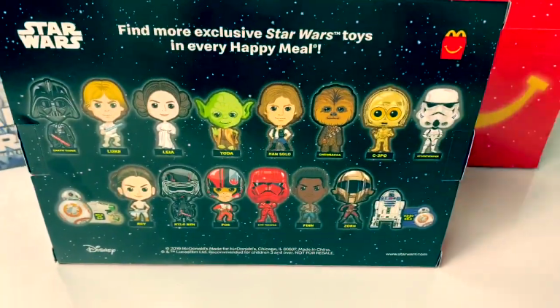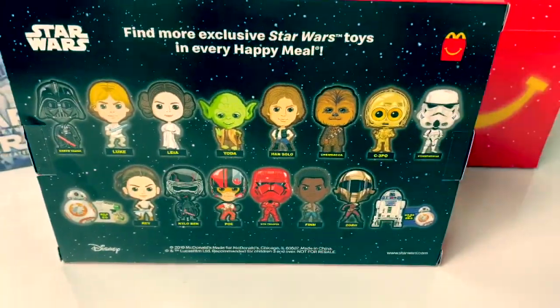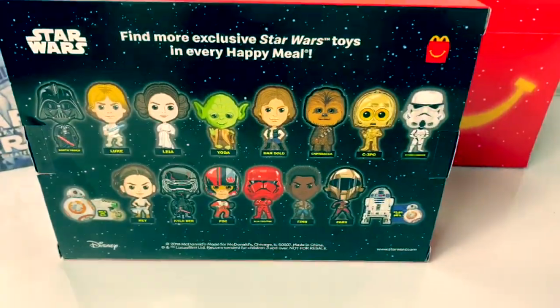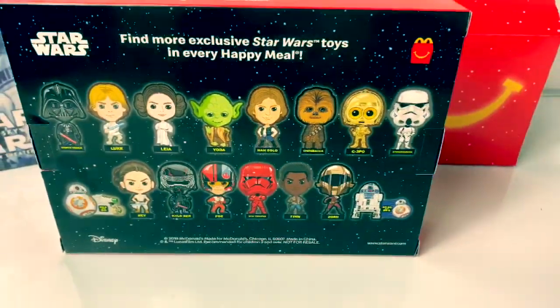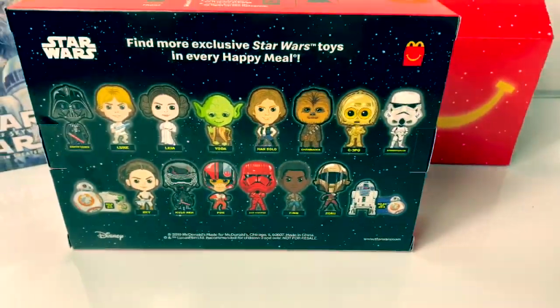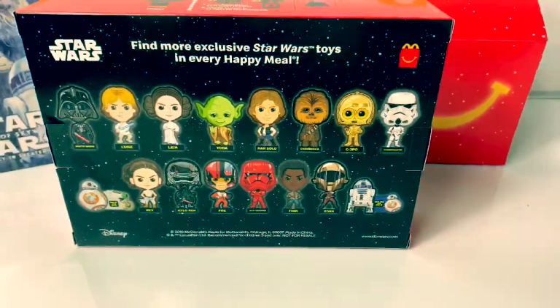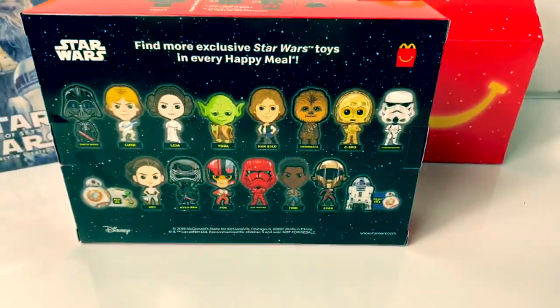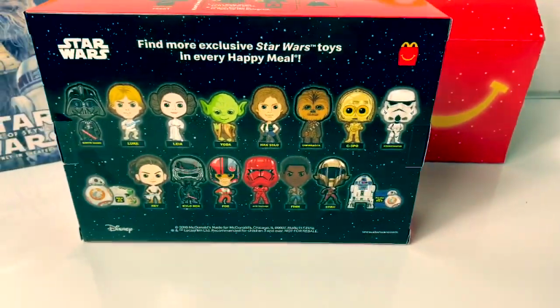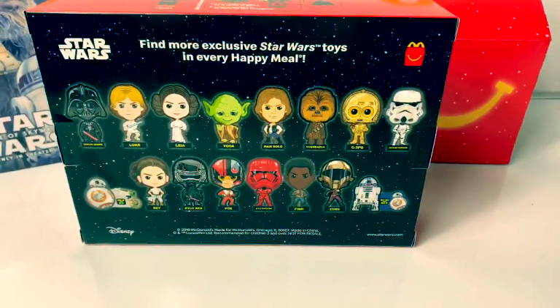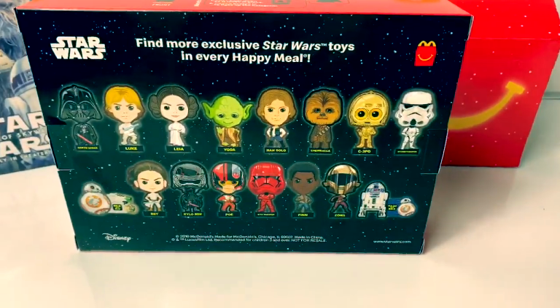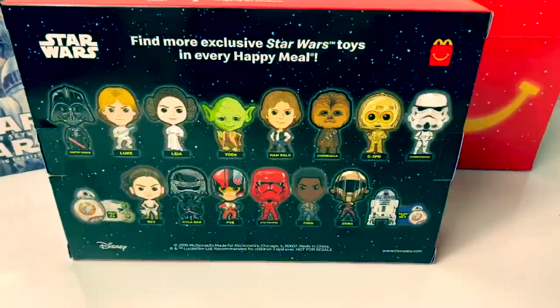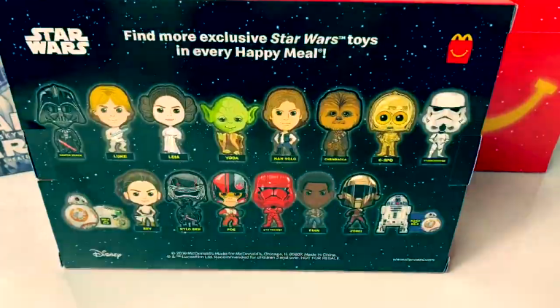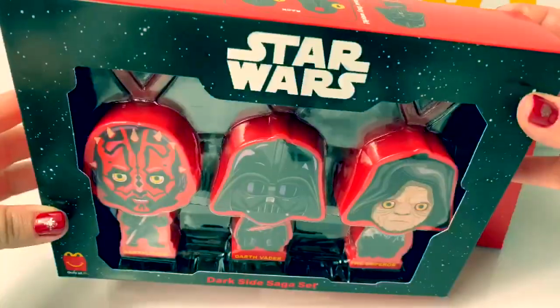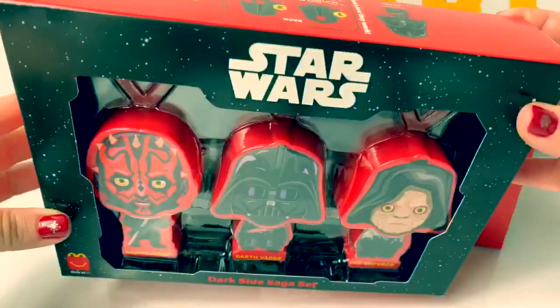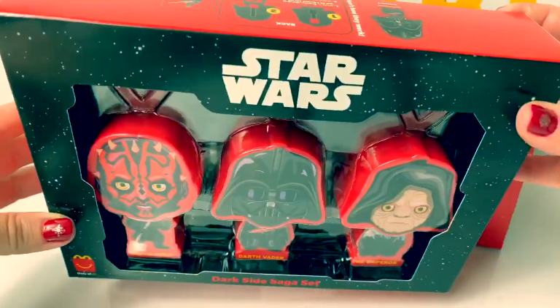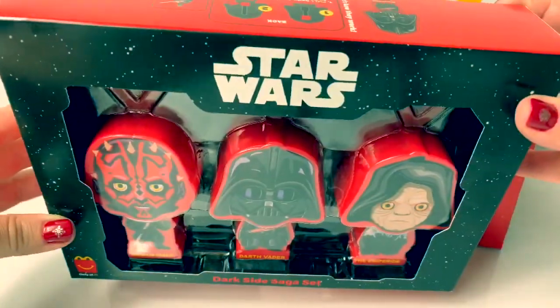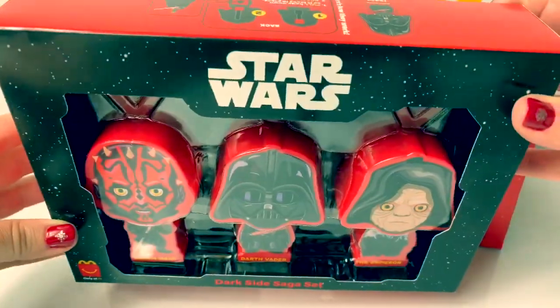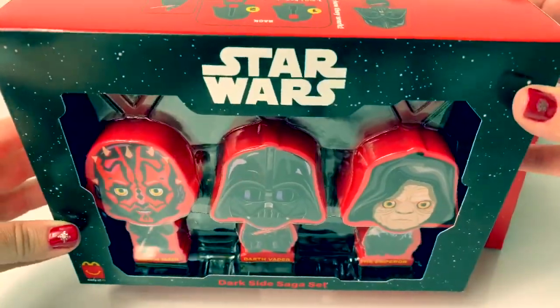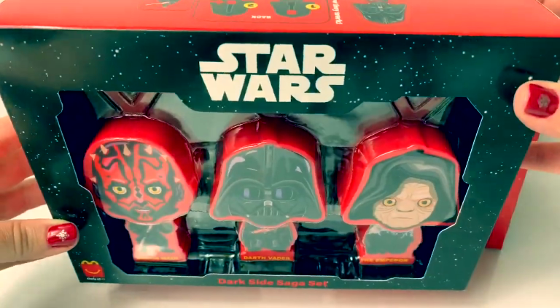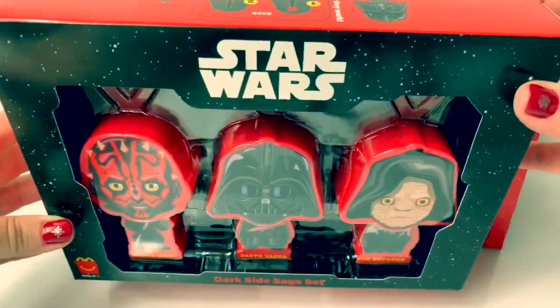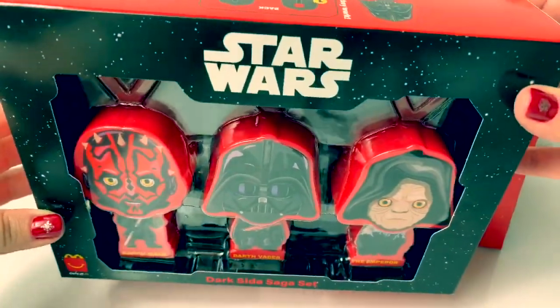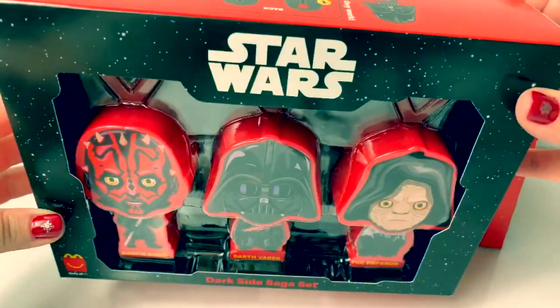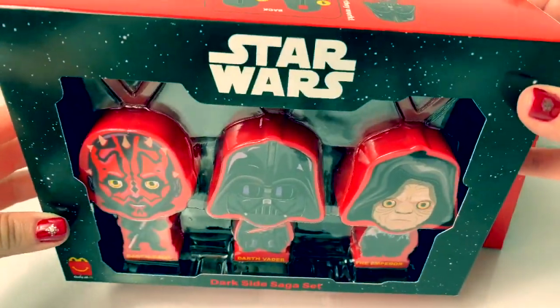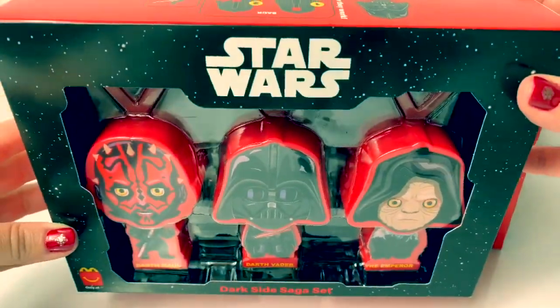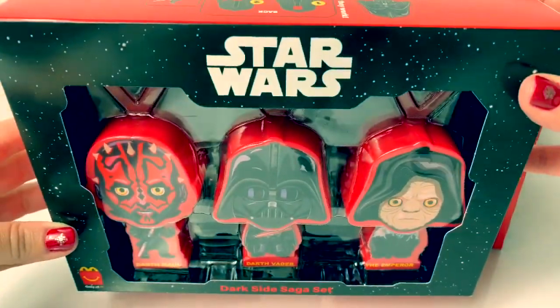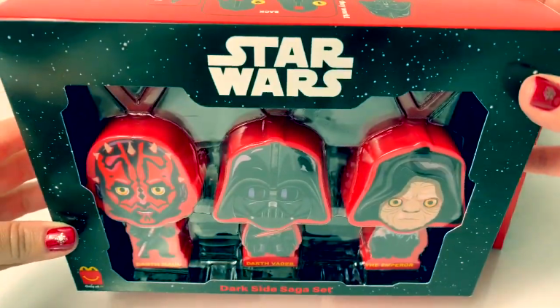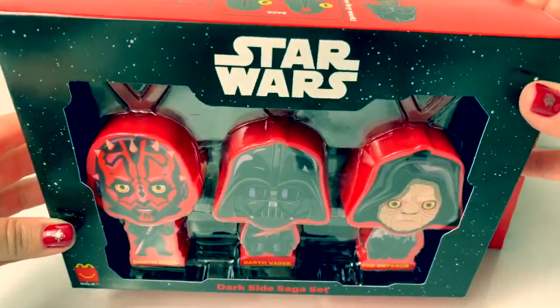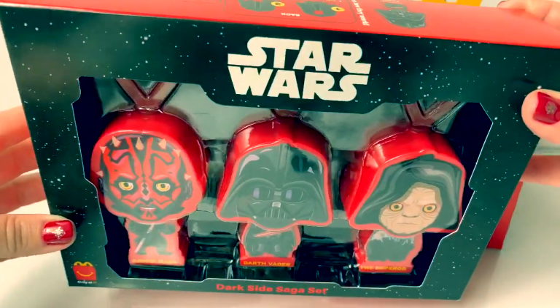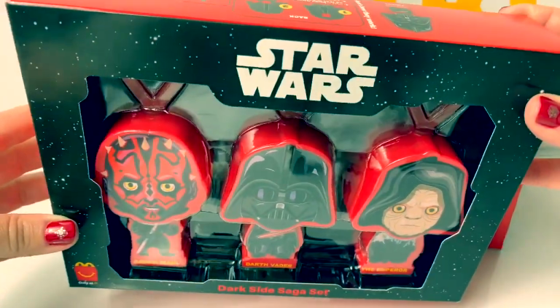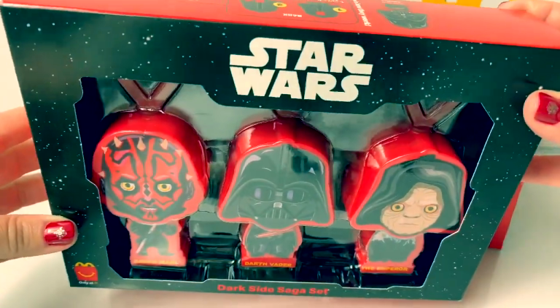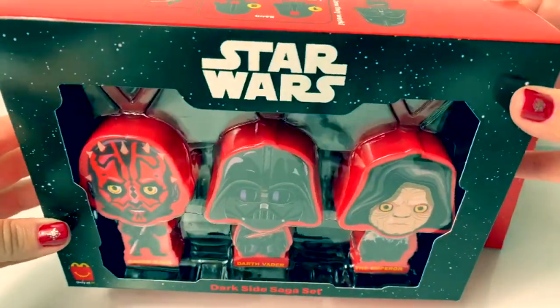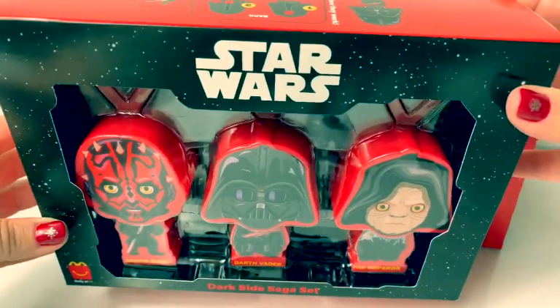There are 16 overall. First, let's open the Dark Side Saga set.